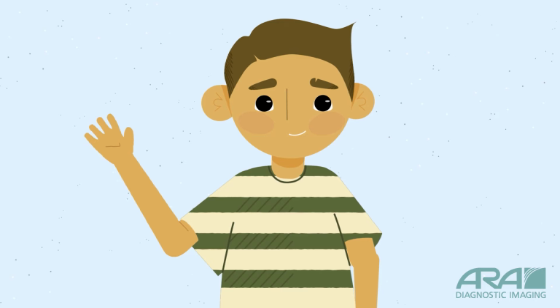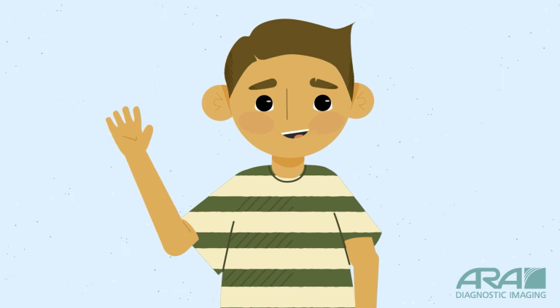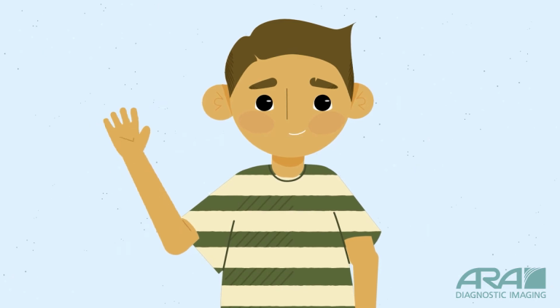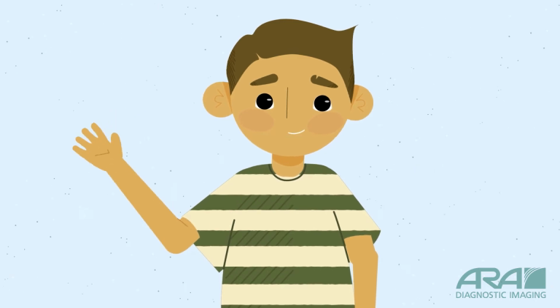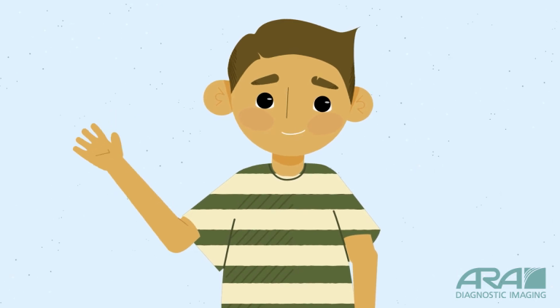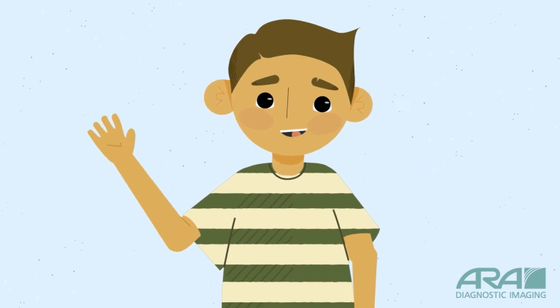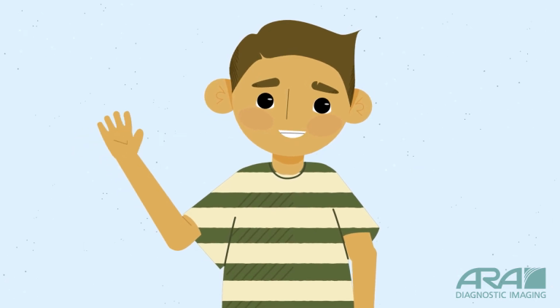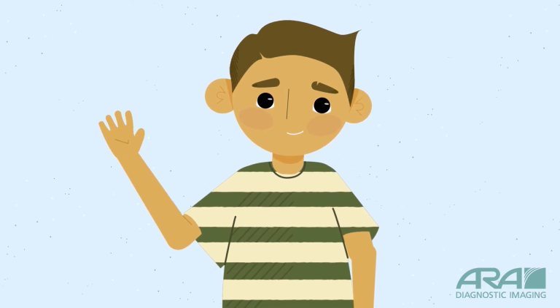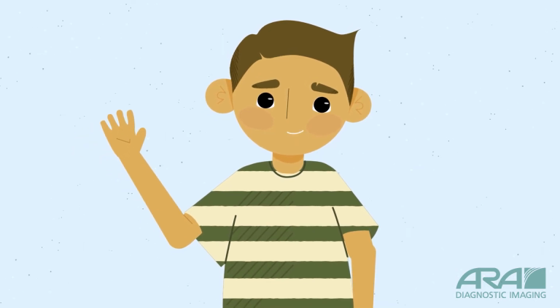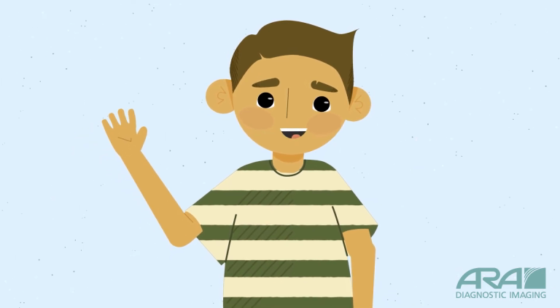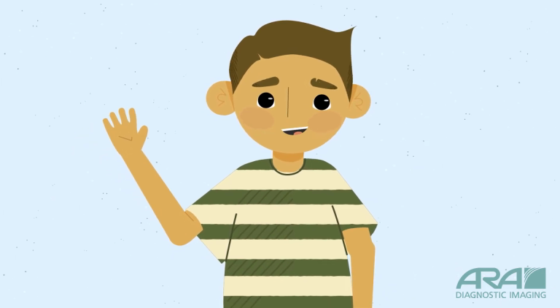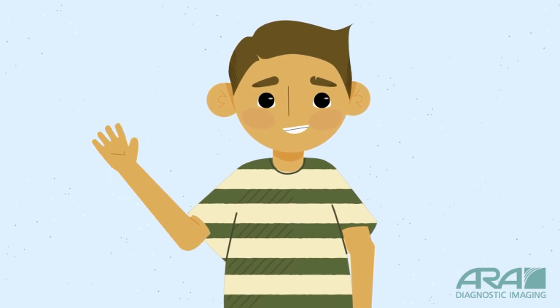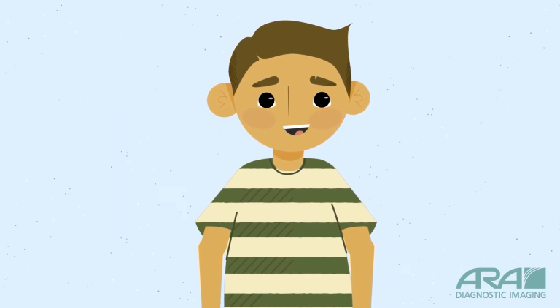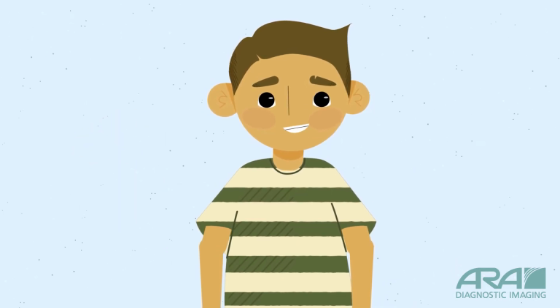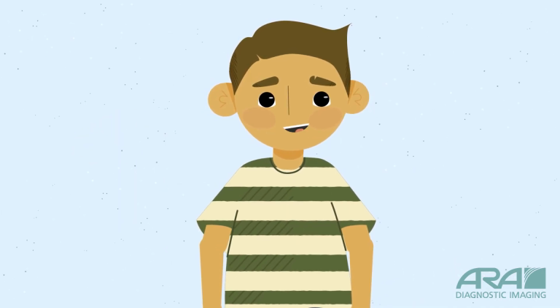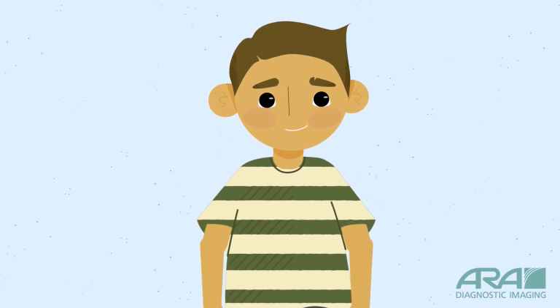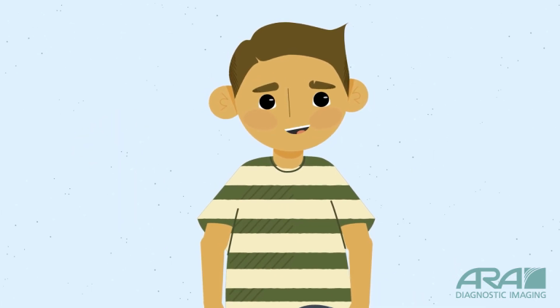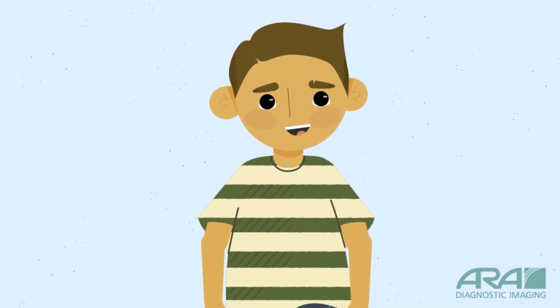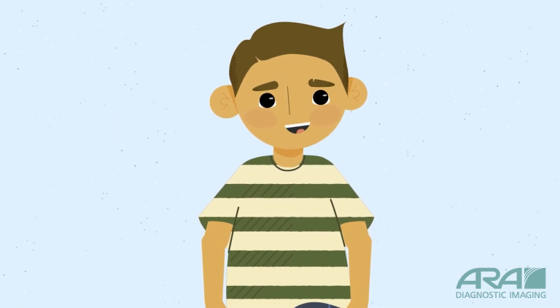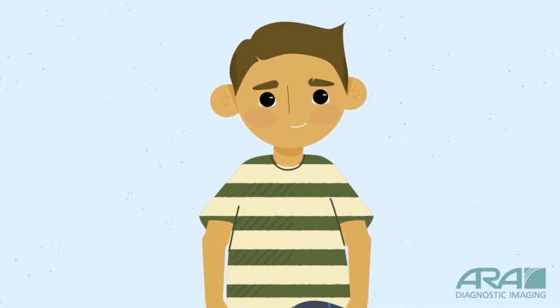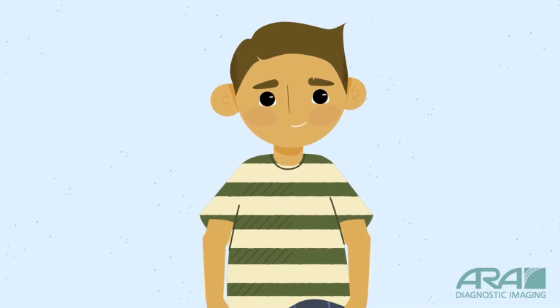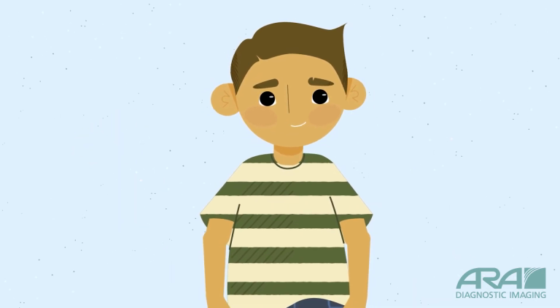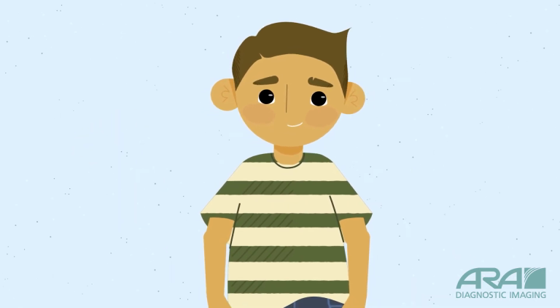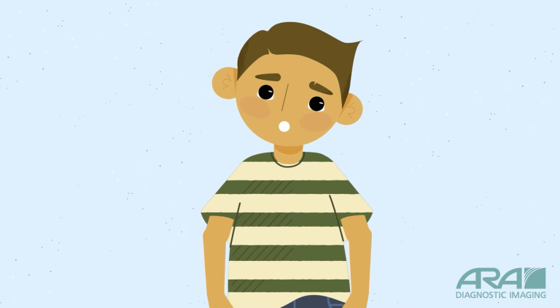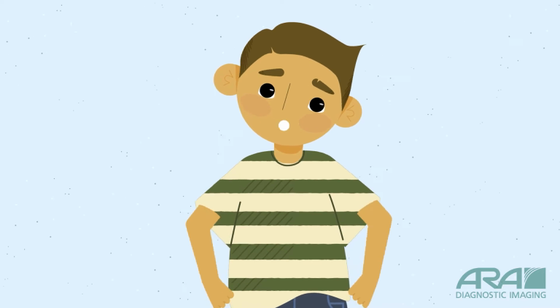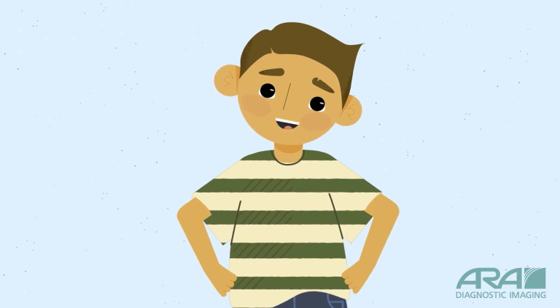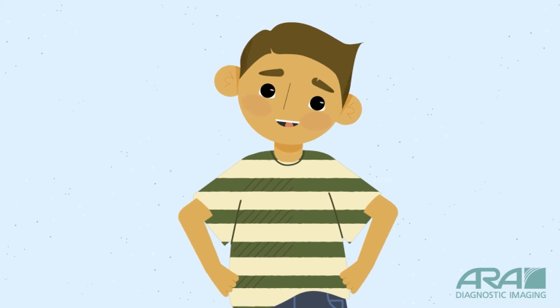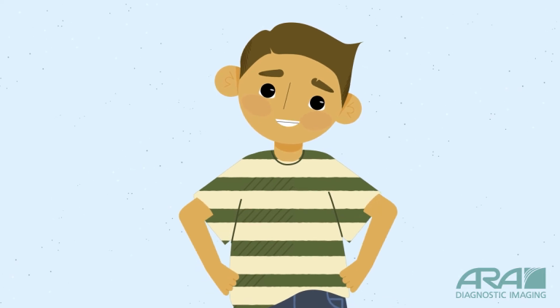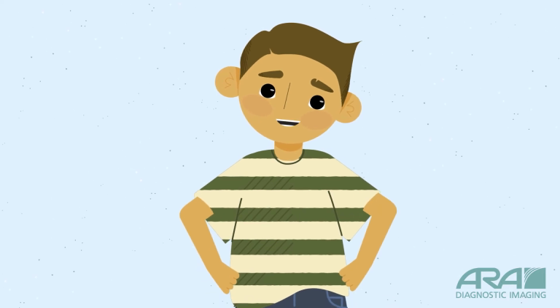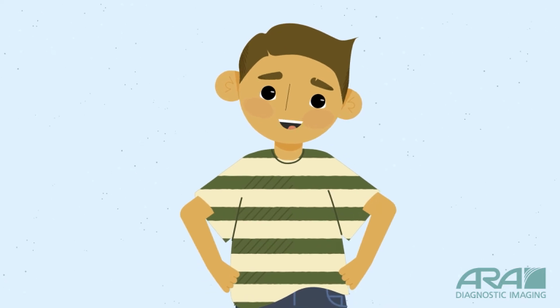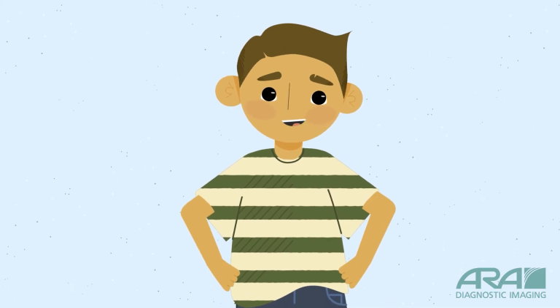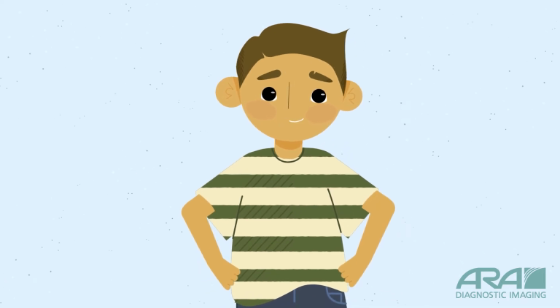Hi, I'm Carlos. Today, I'm getting an MRI scan. Why don't you come along and see what it's like?